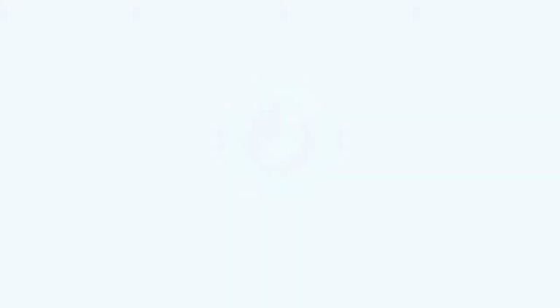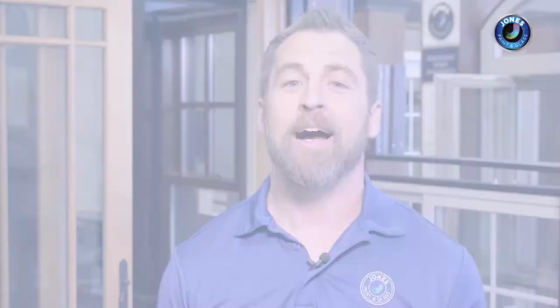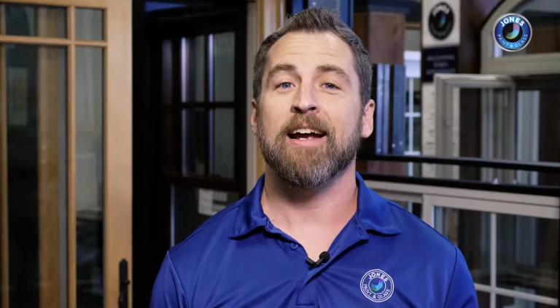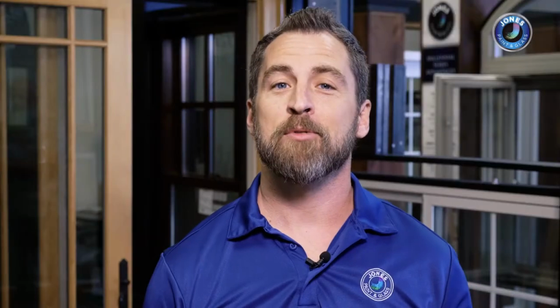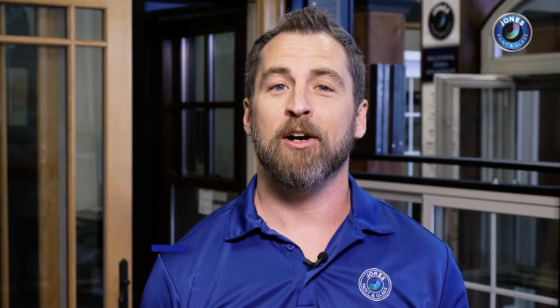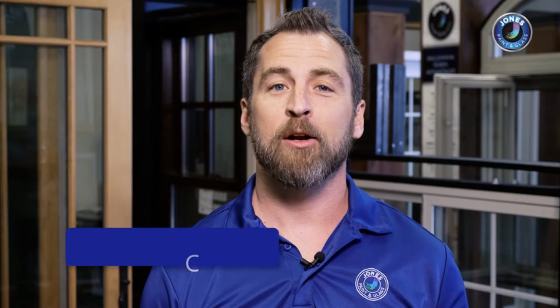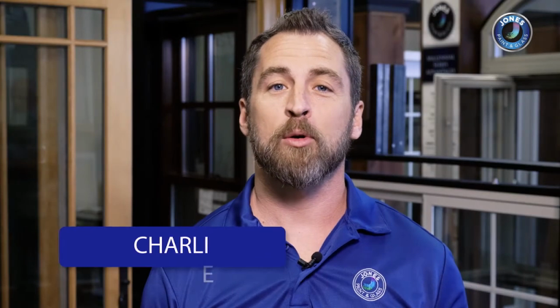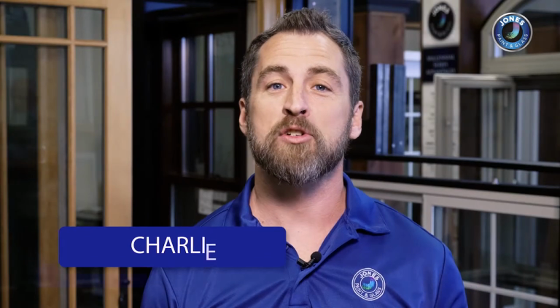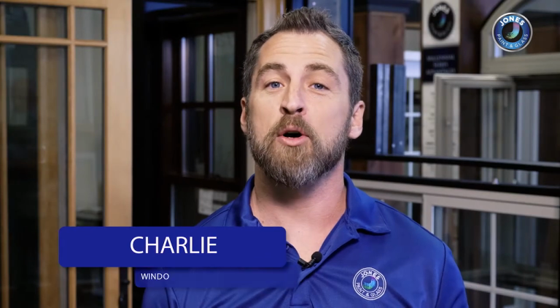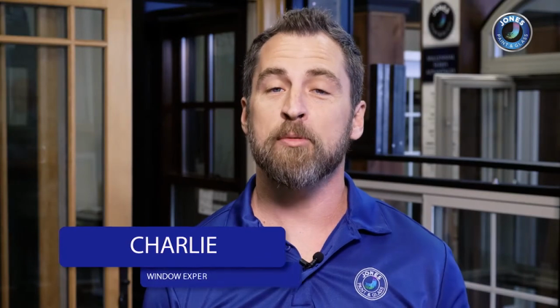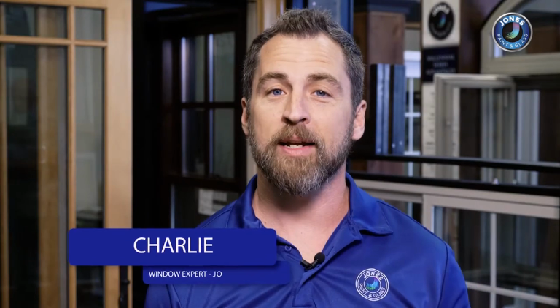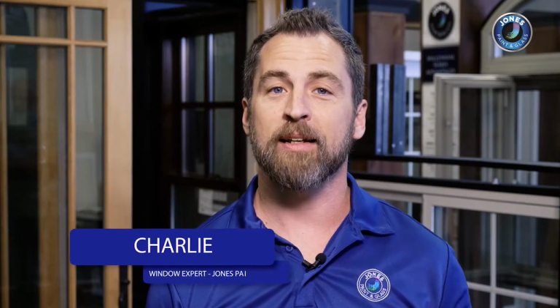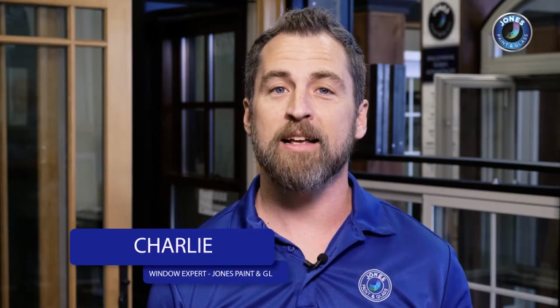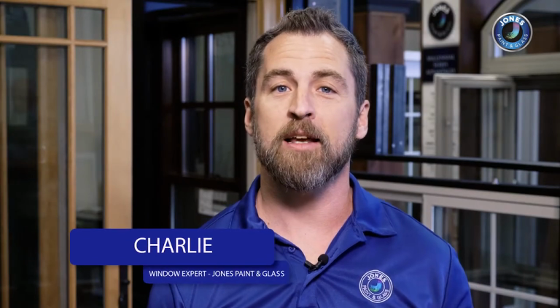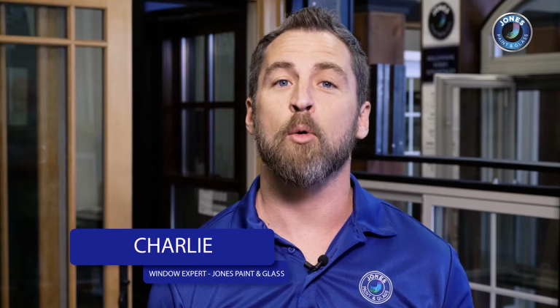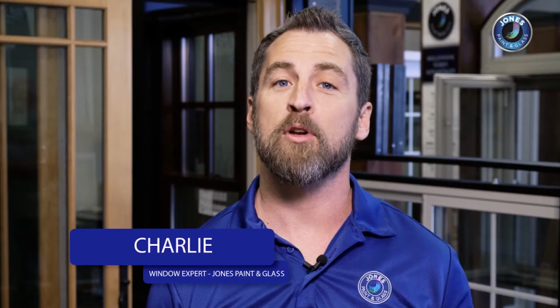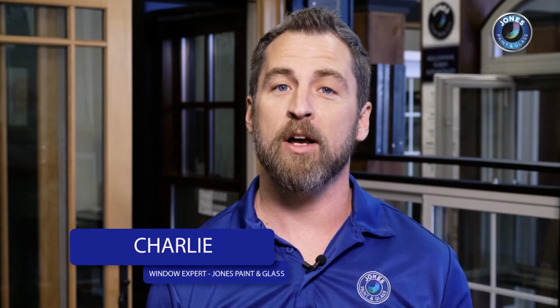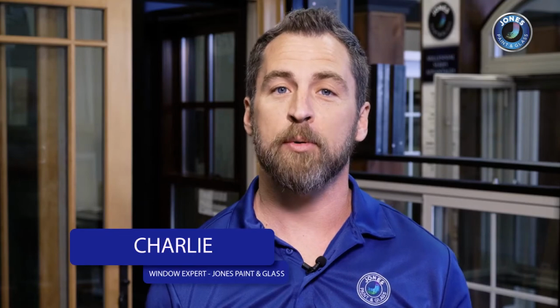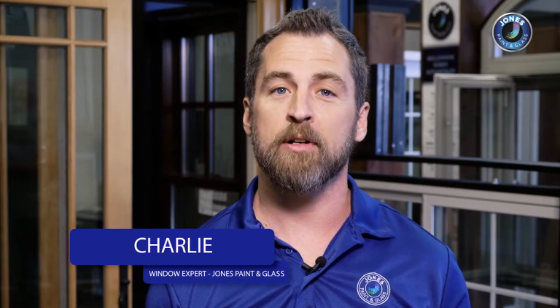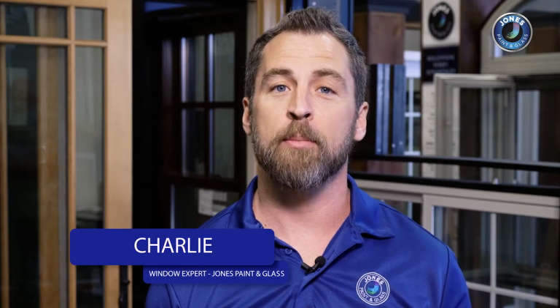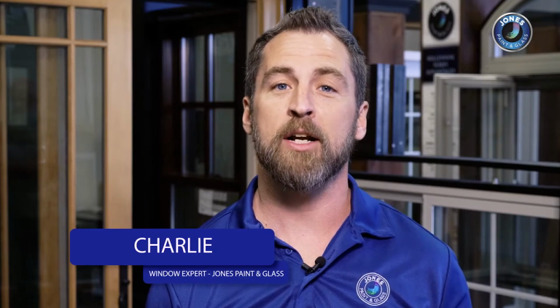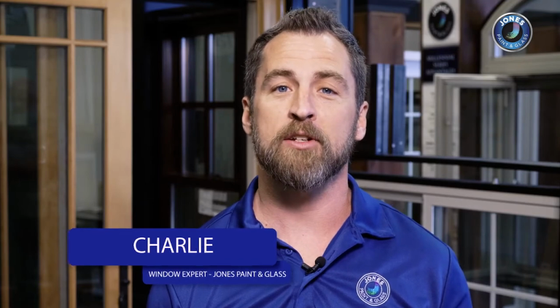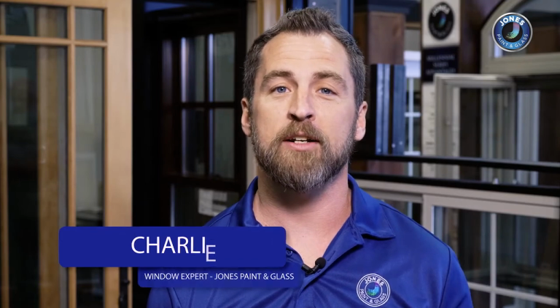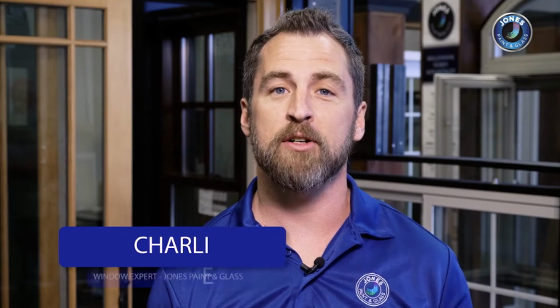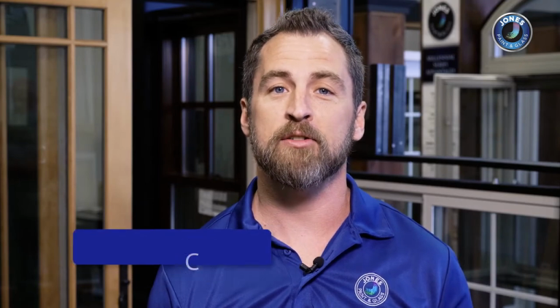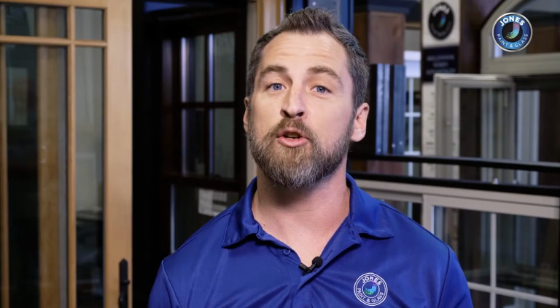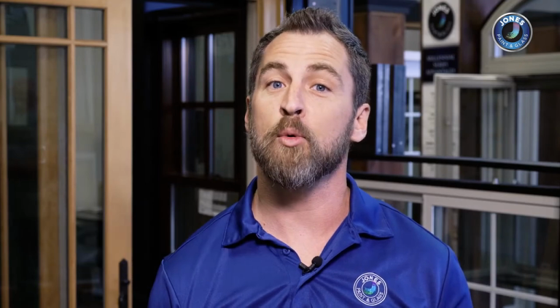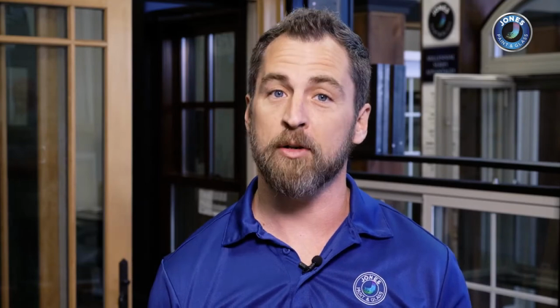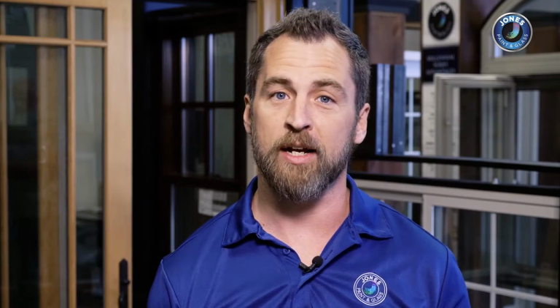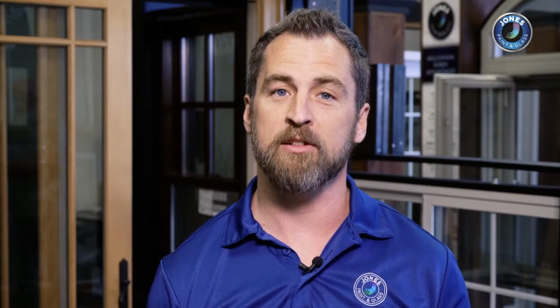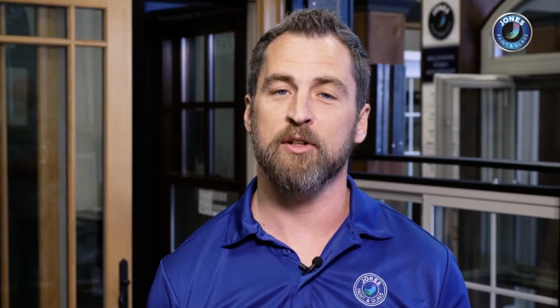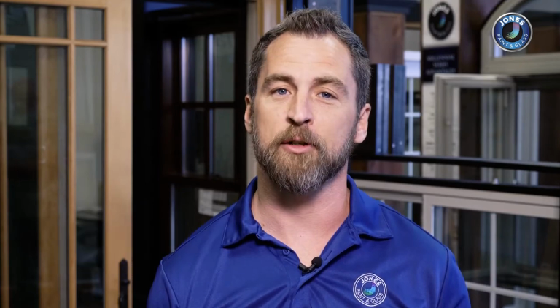Hi, I'm Charlie. I work with Jones Paint & Glass. I'm a window expert, and I'm here to introduce the new window lines to you.